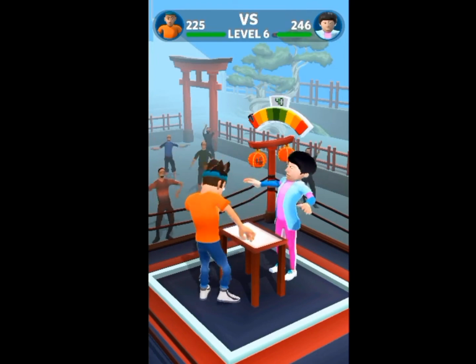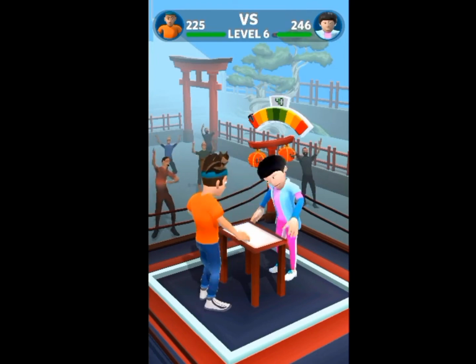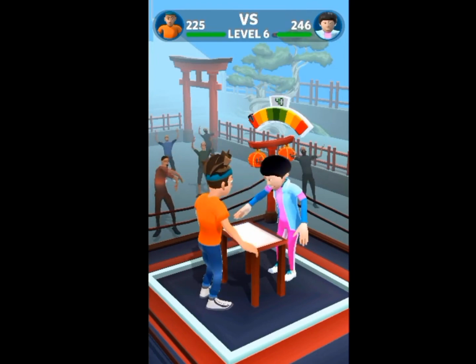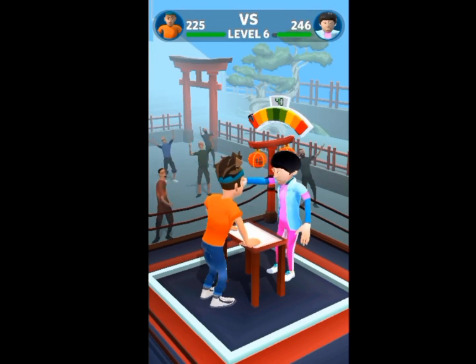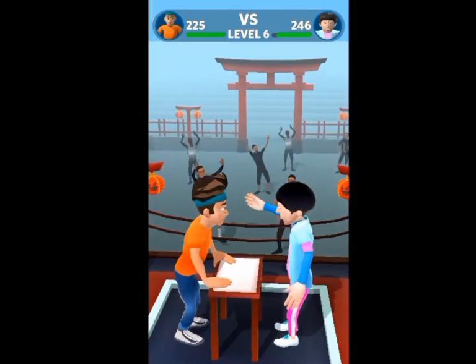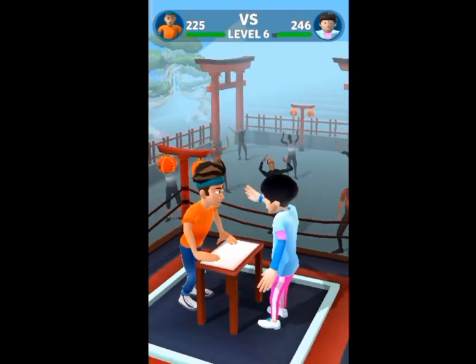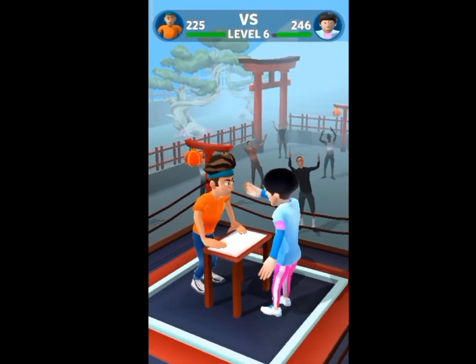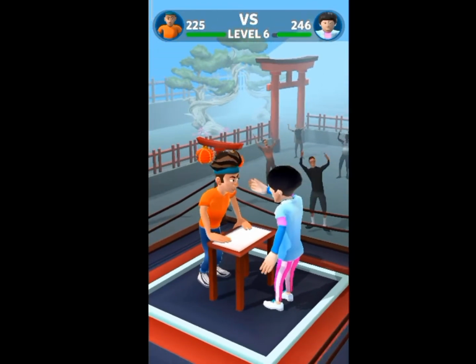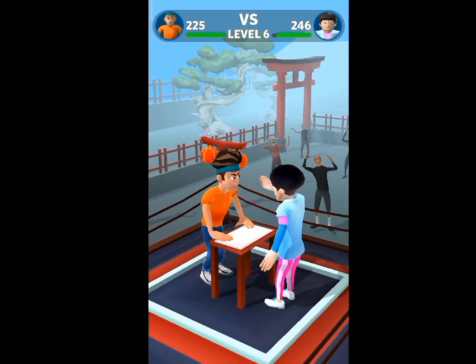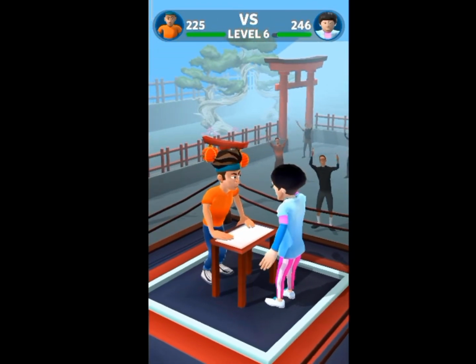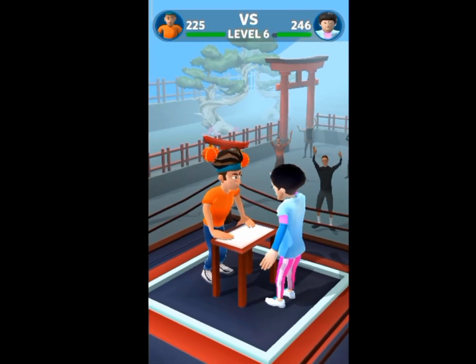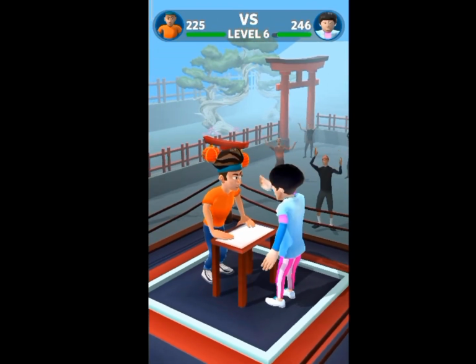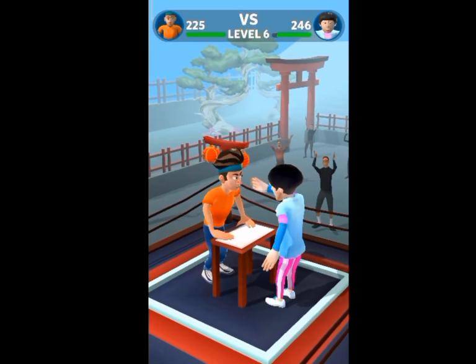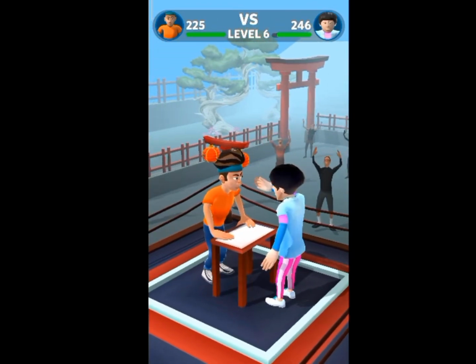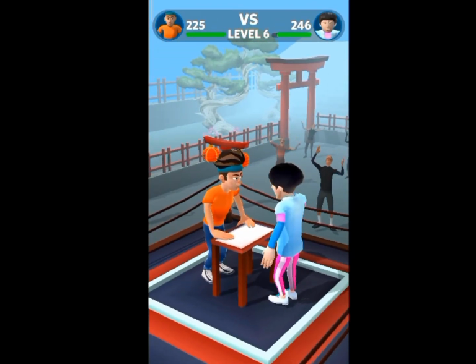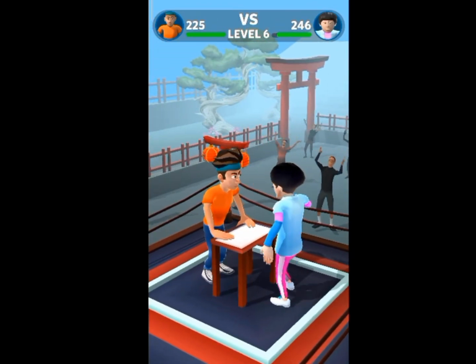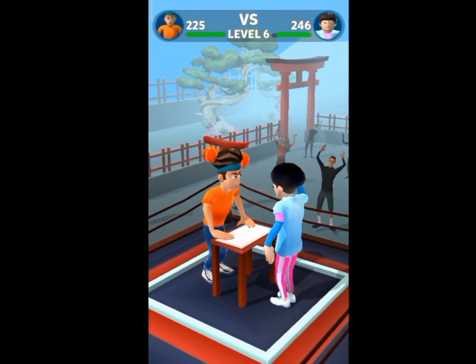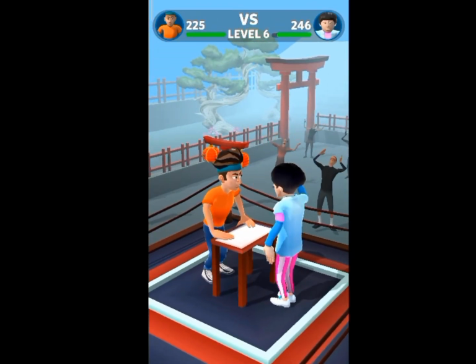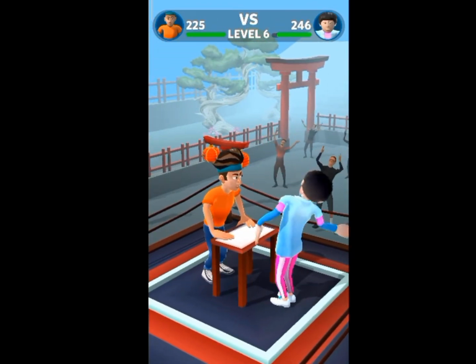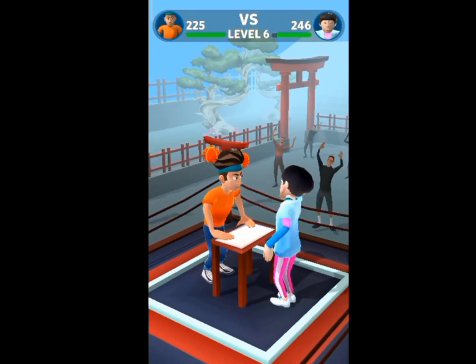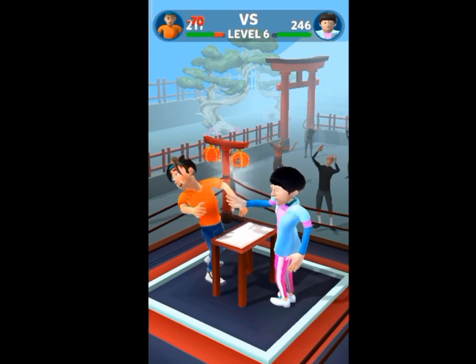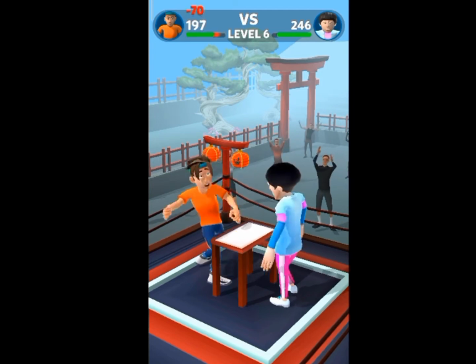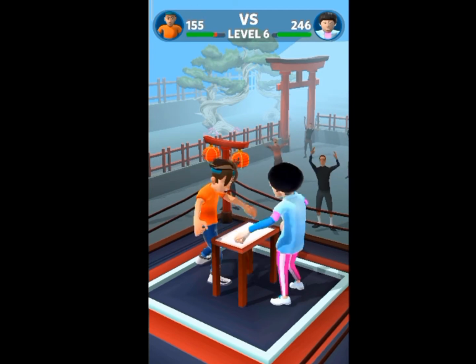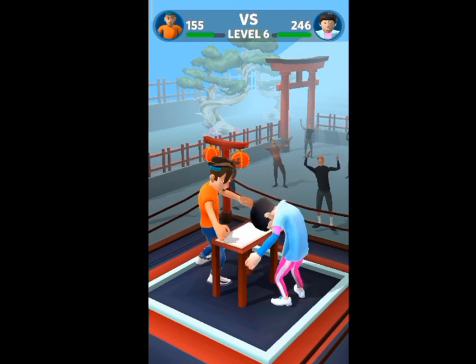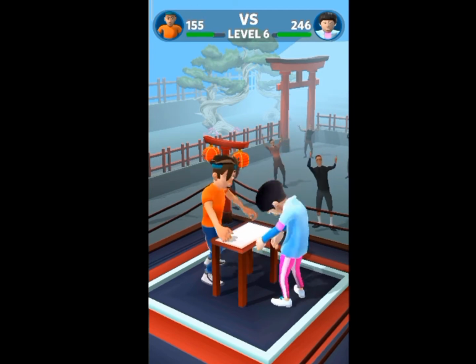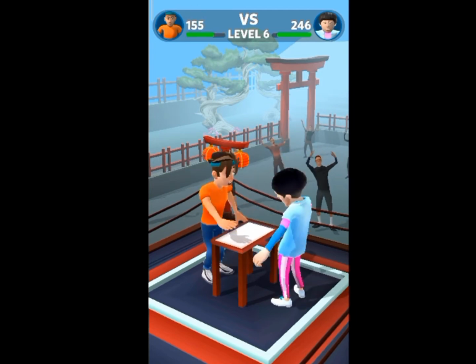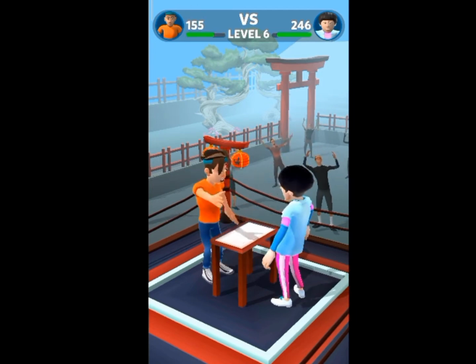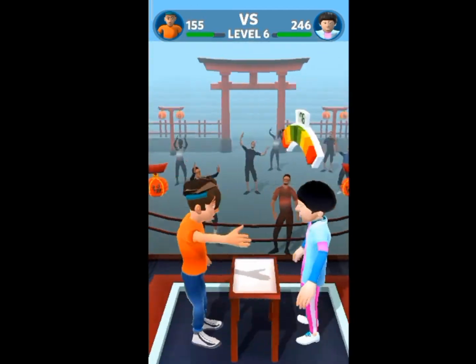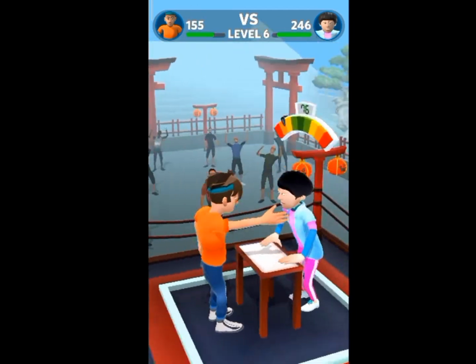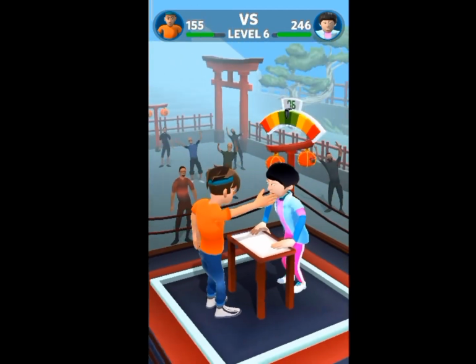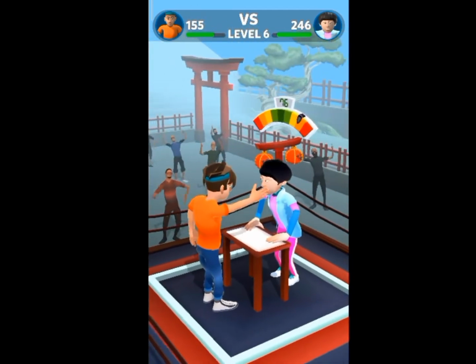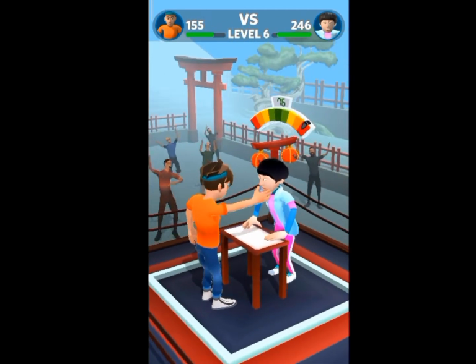Hello, what is up guys and welcome back to my channel GamingDB. So guys, how are you? Today we are going to play a slap game, which is a little bit of a game.